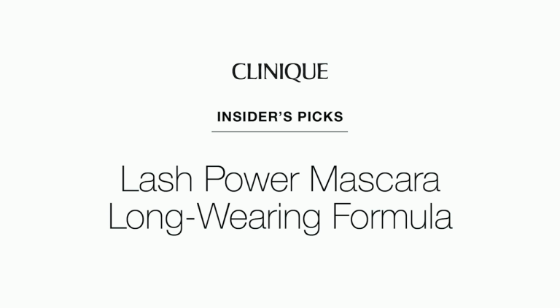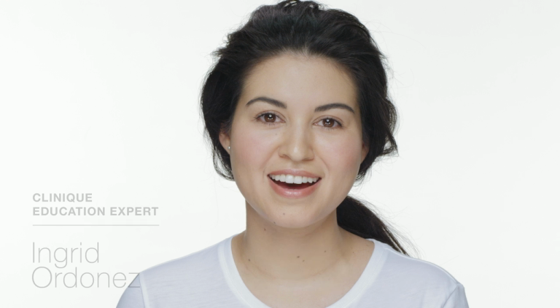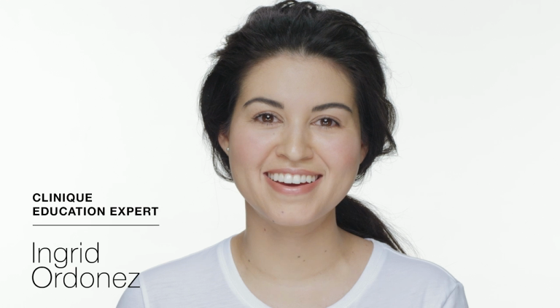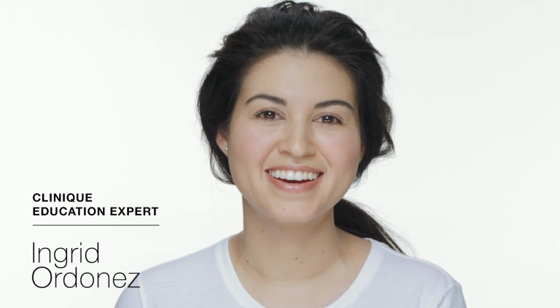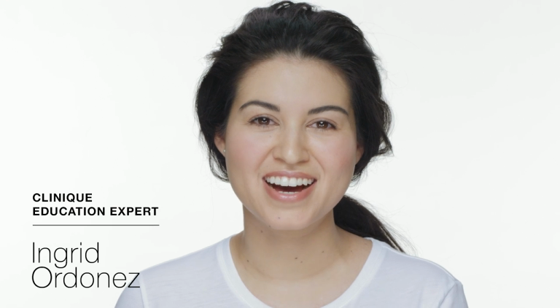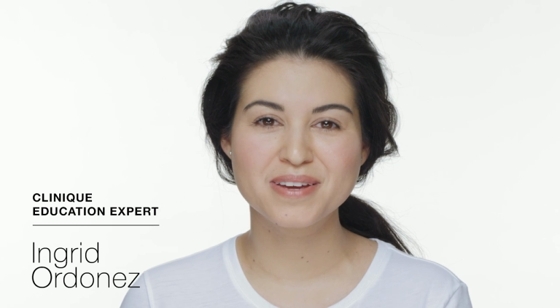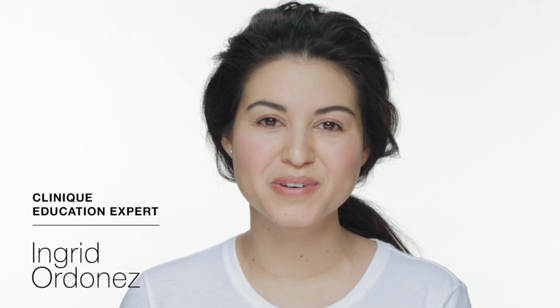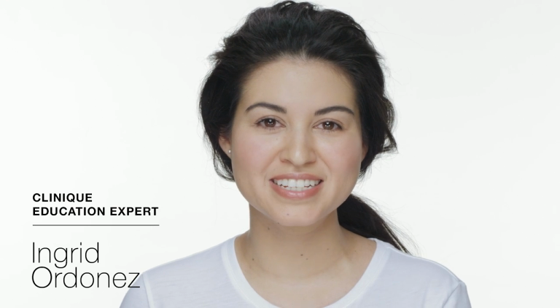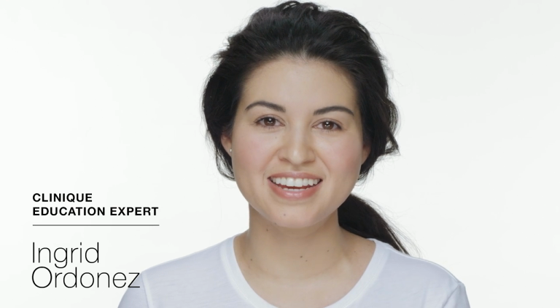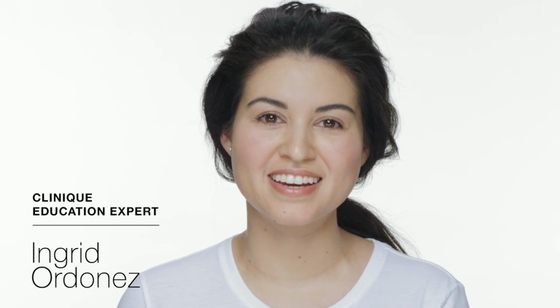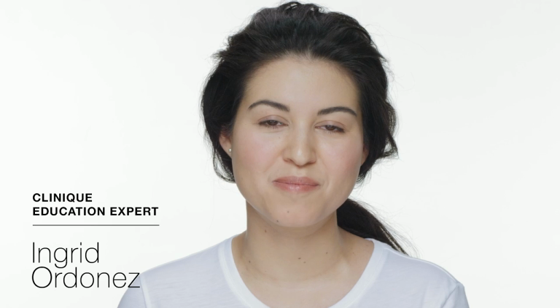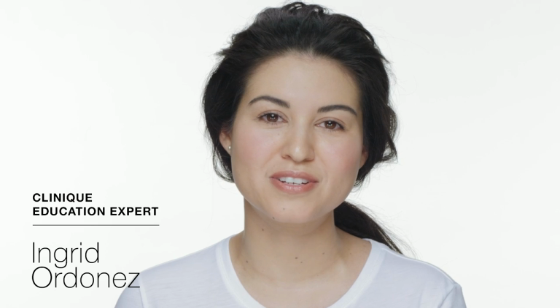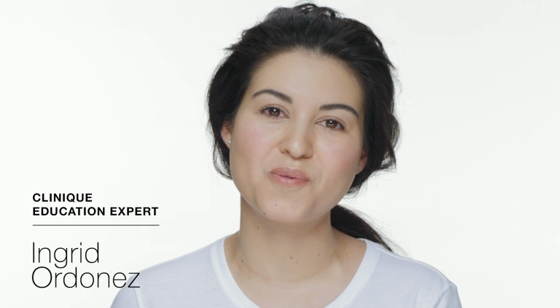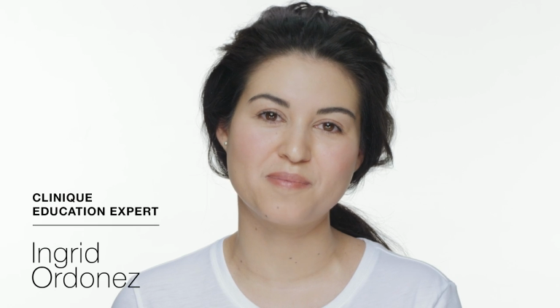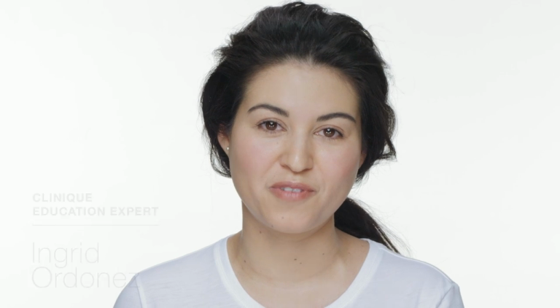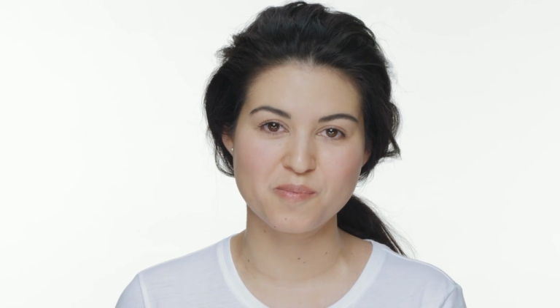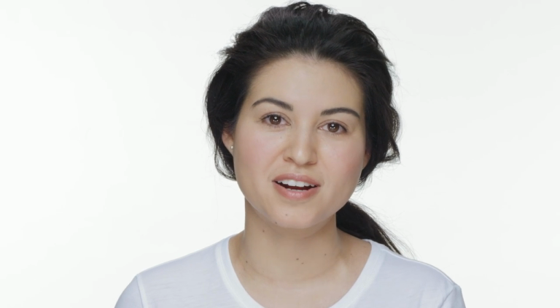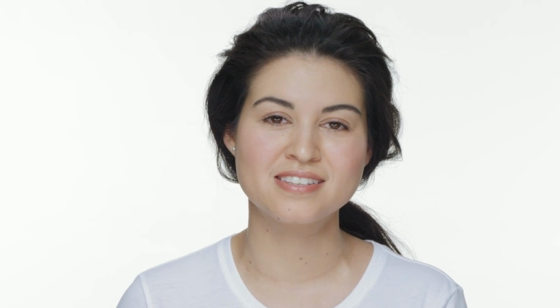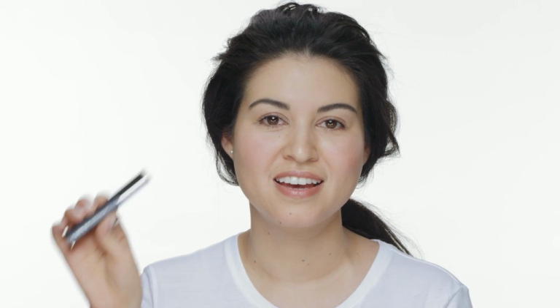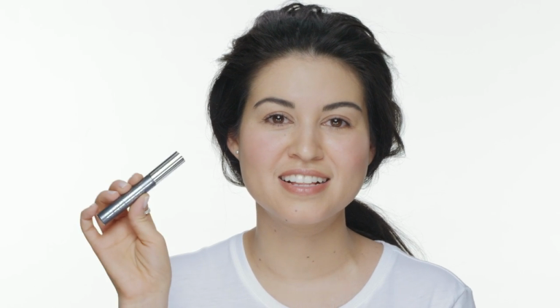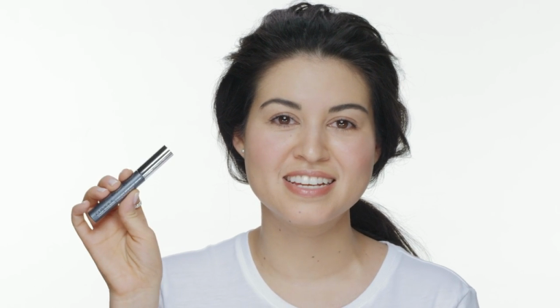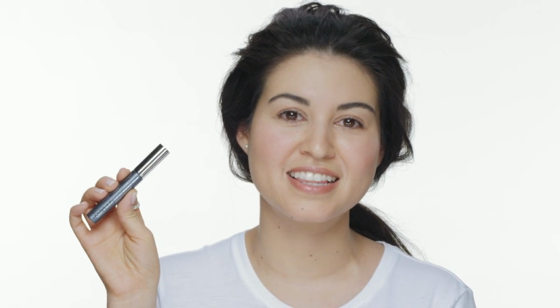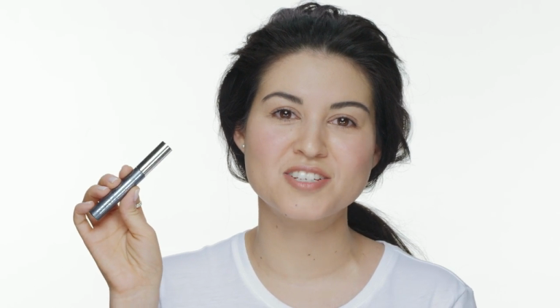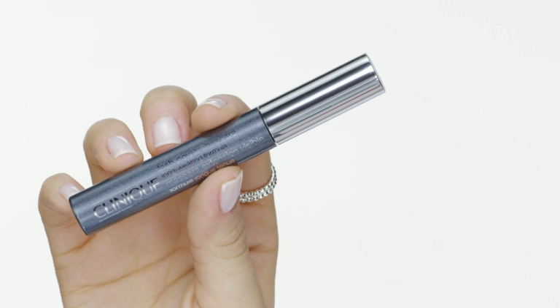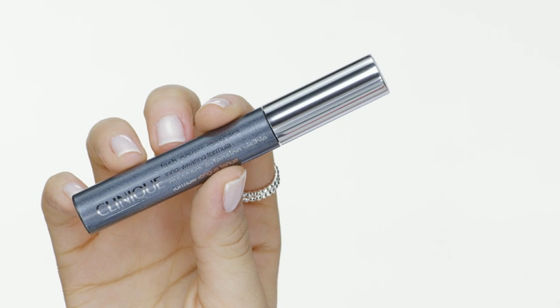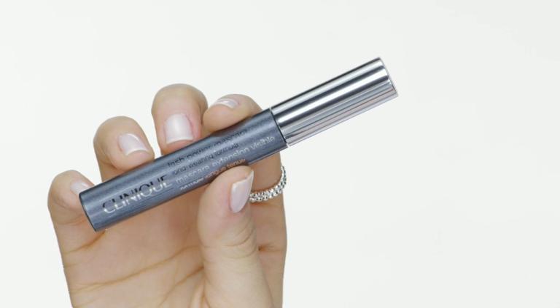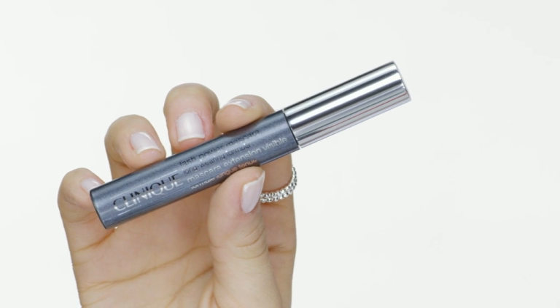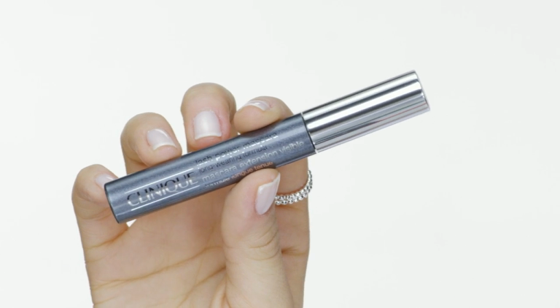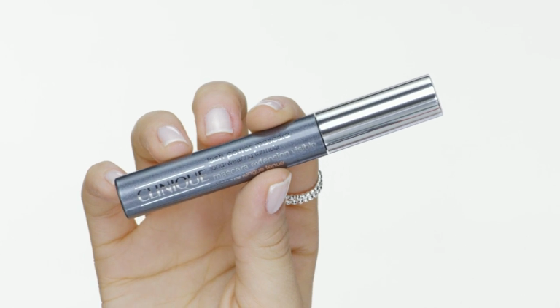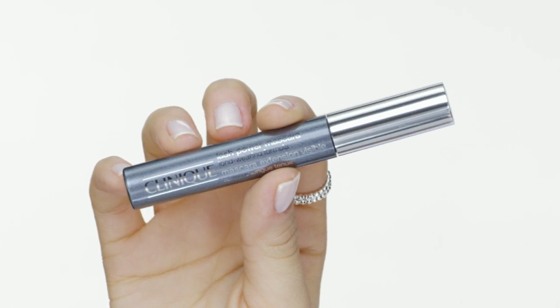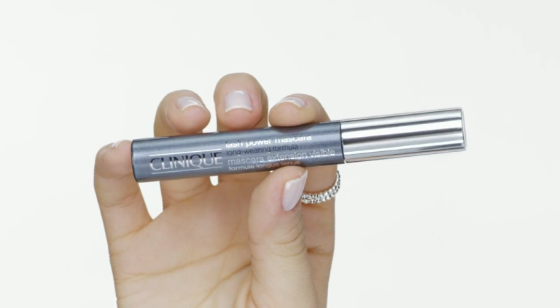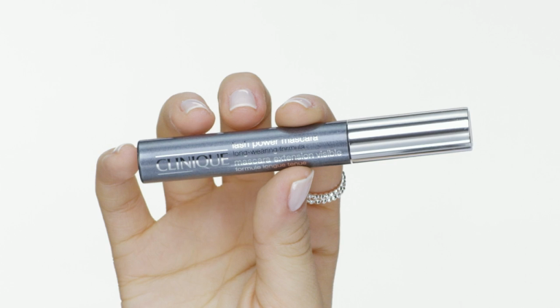Hi, I'm Ingrid with Clinique, and I'm here to share one of my favorite products: Clinique's Lash Power Mascara Long-Wearing Formula.